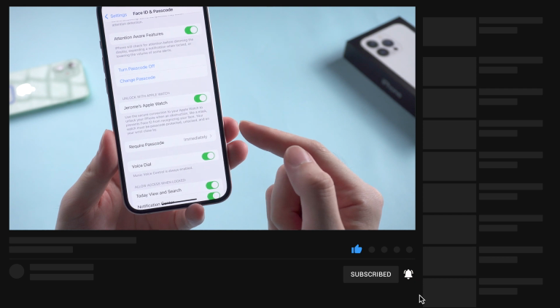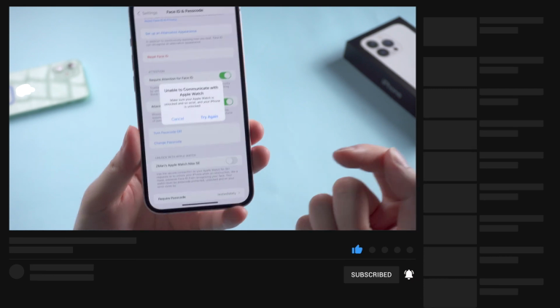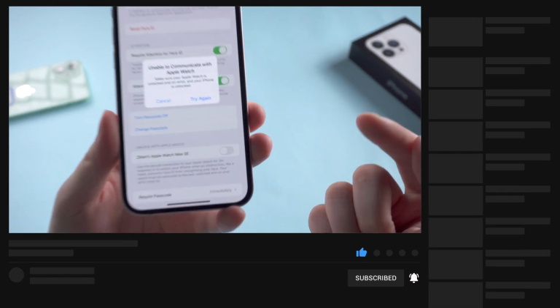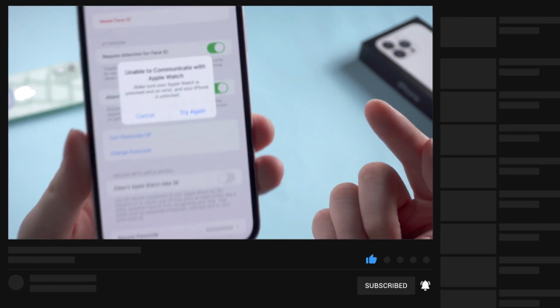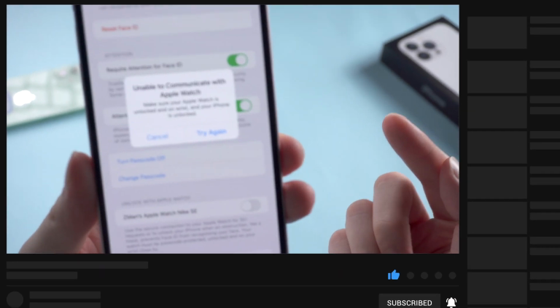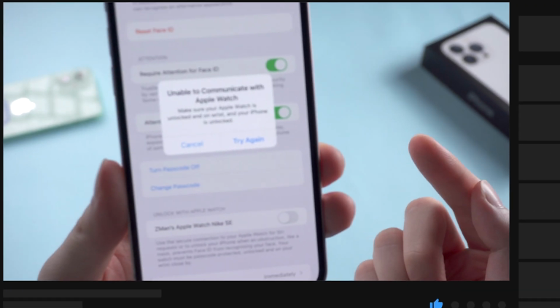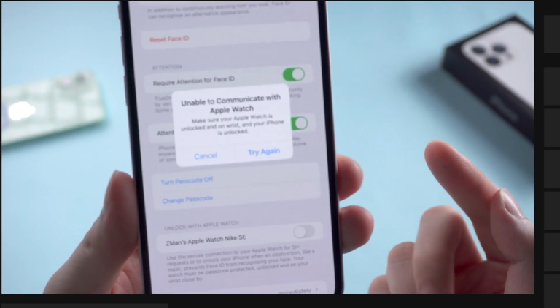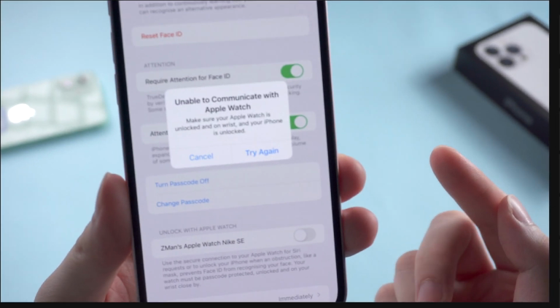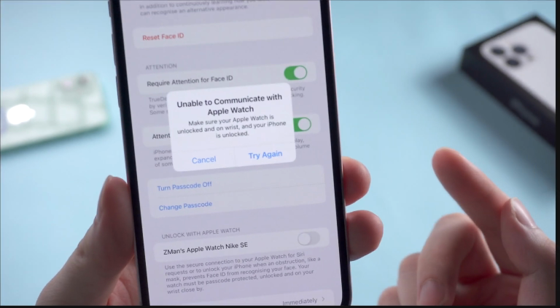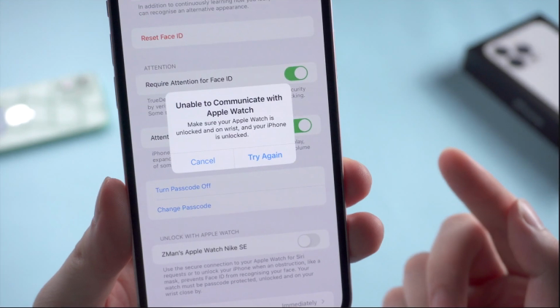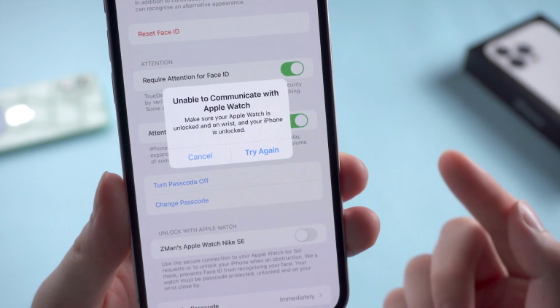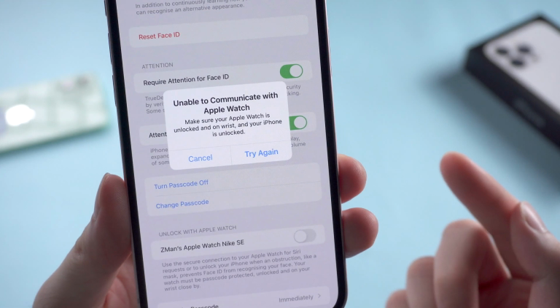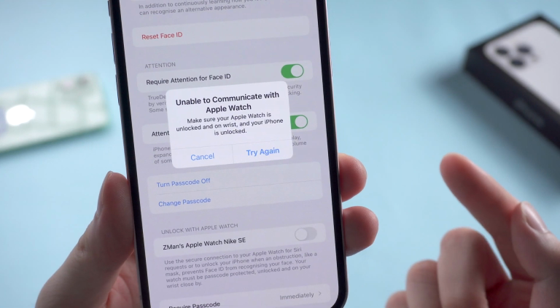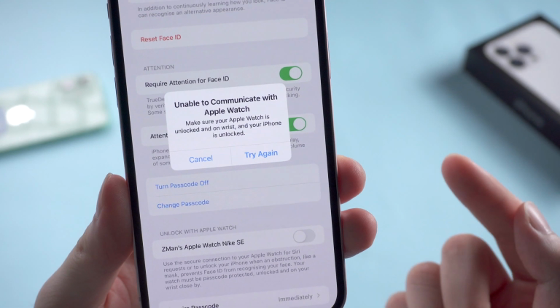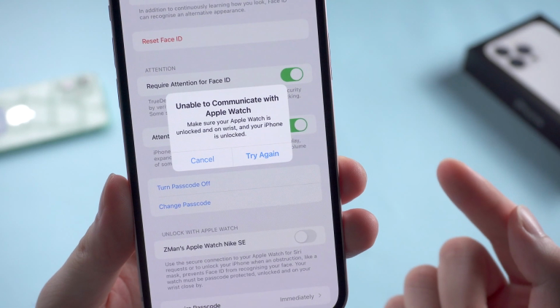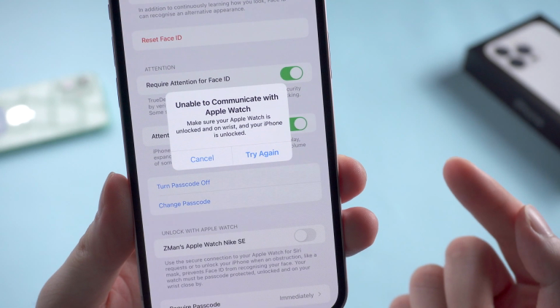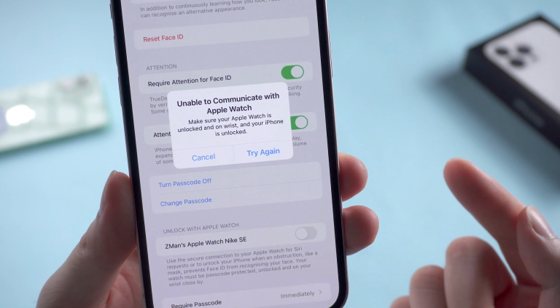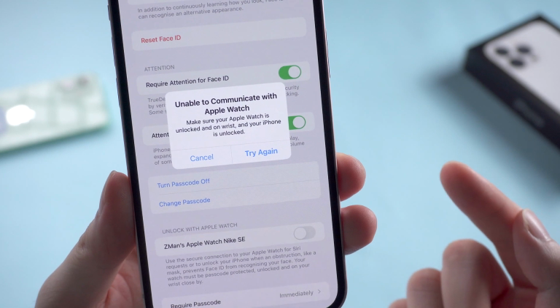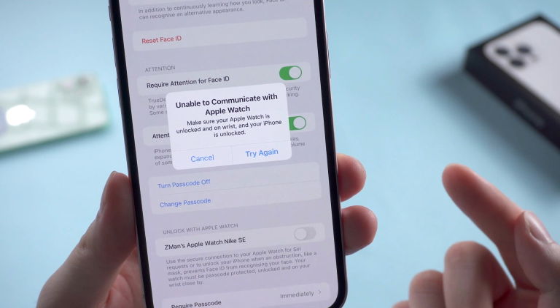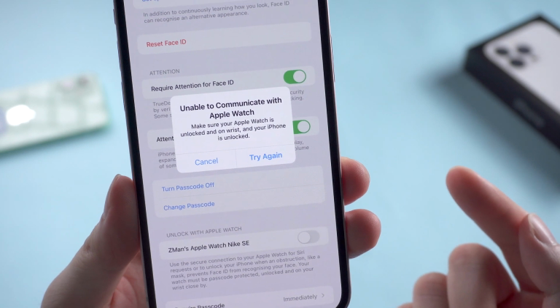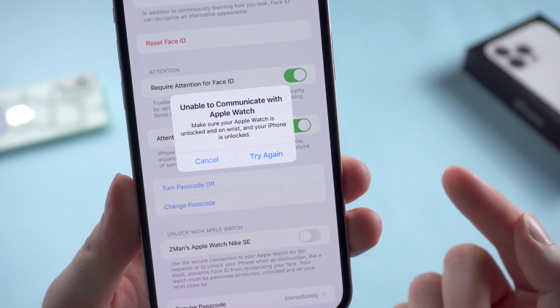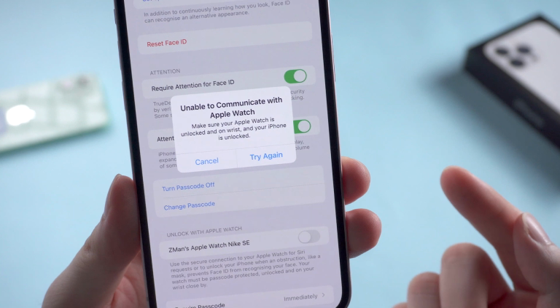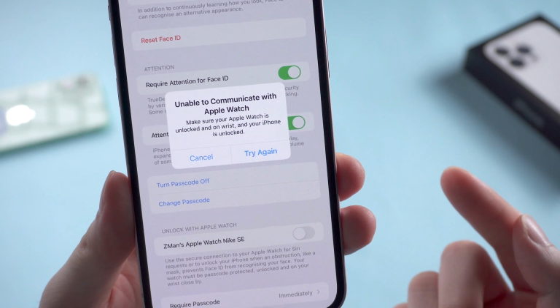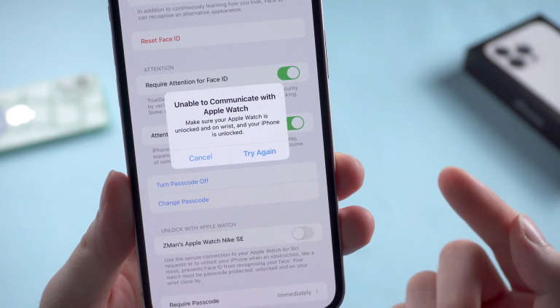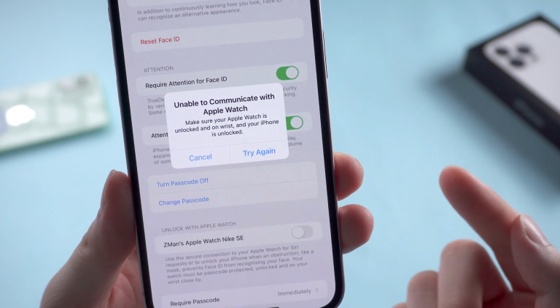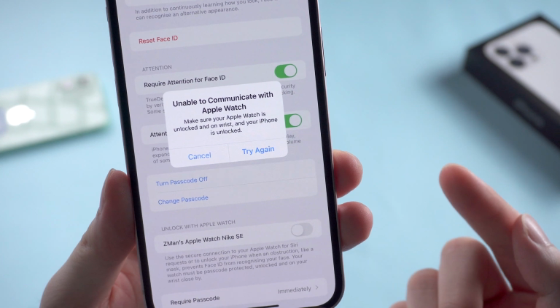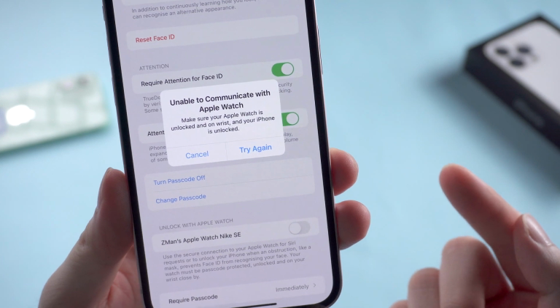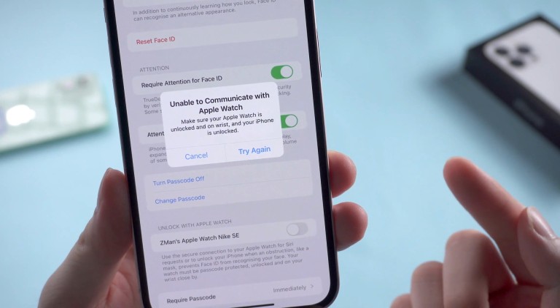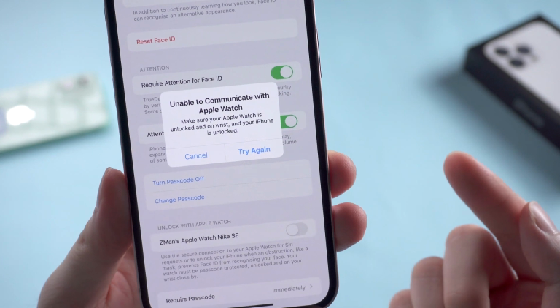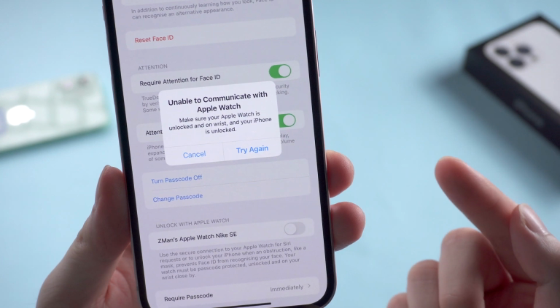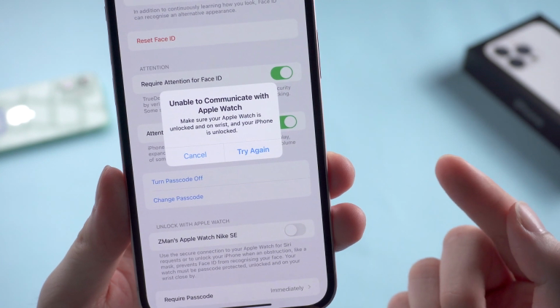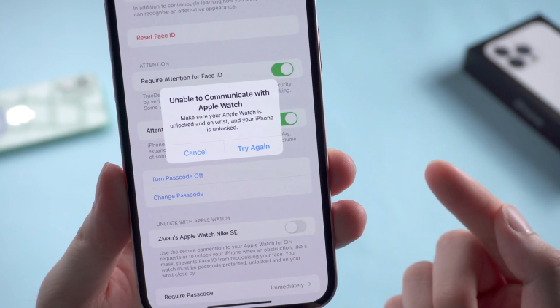The error reads: 'Unable to communicate with Apple Watch. Make sure your Apple Watch is unlocked and on your wrist, and your iPhone is unlocked.'